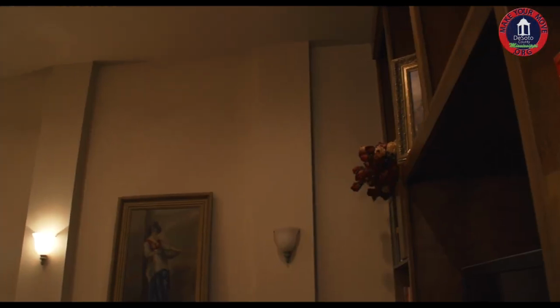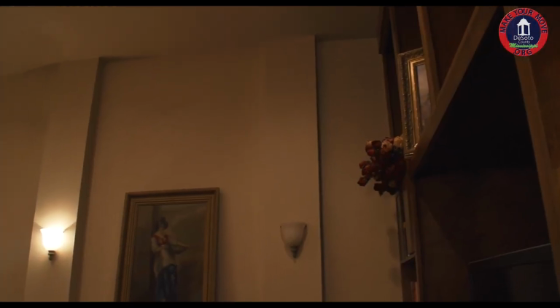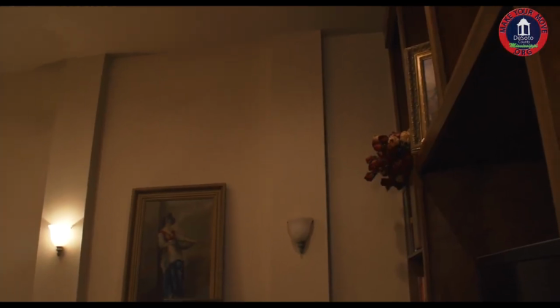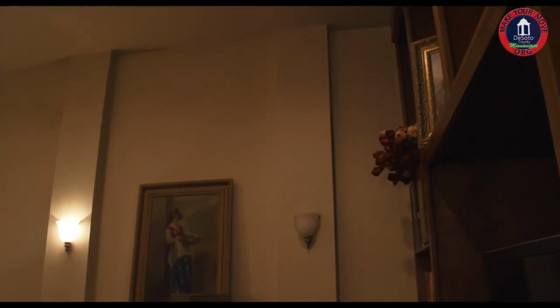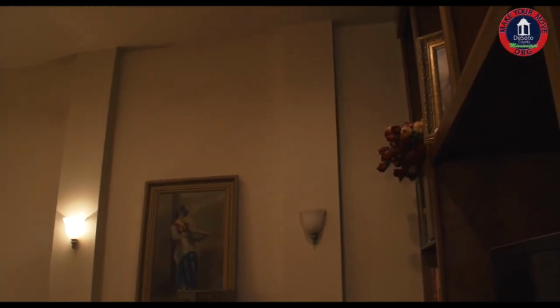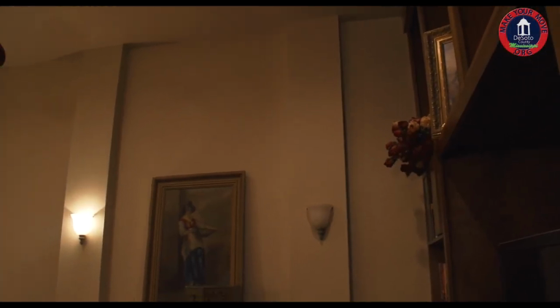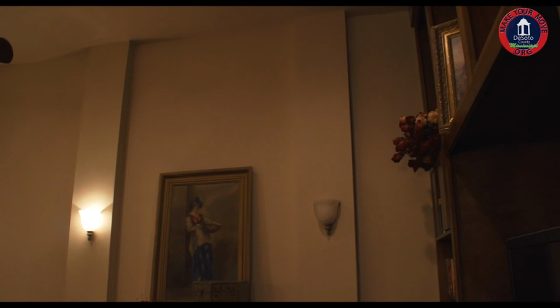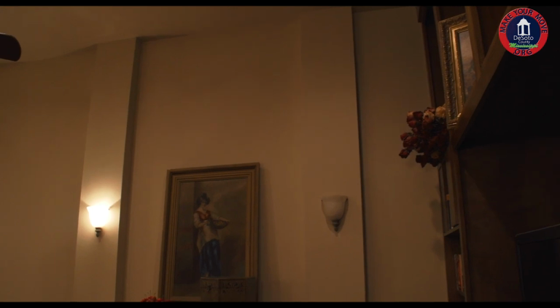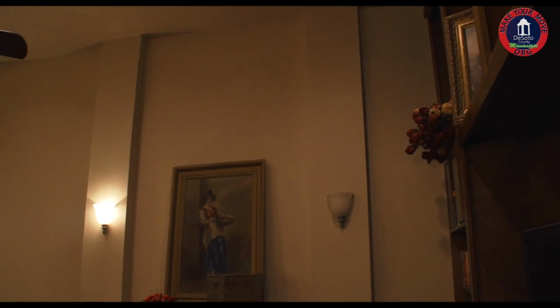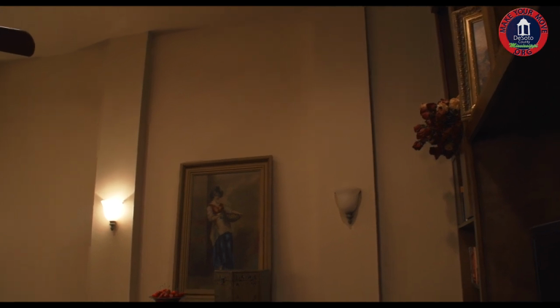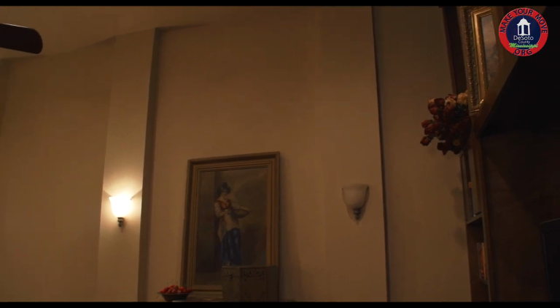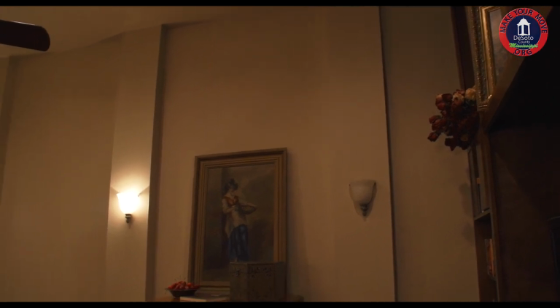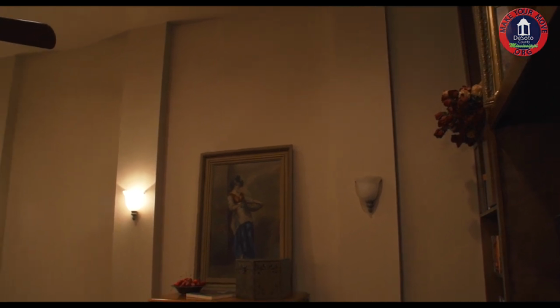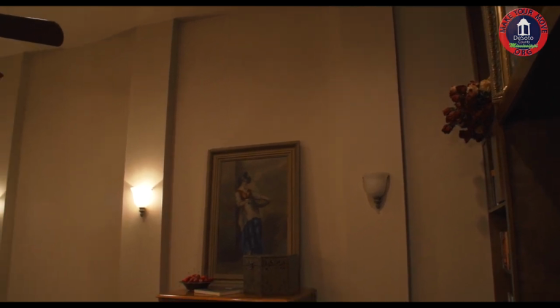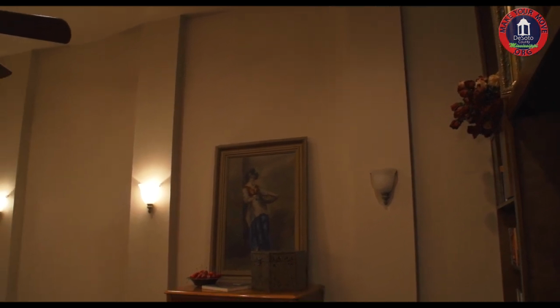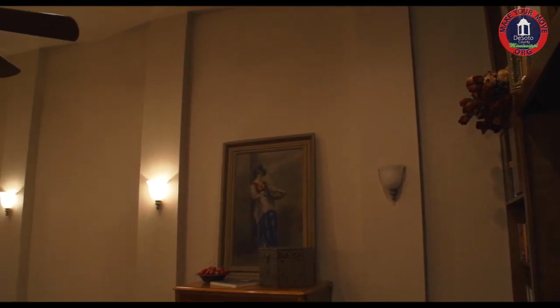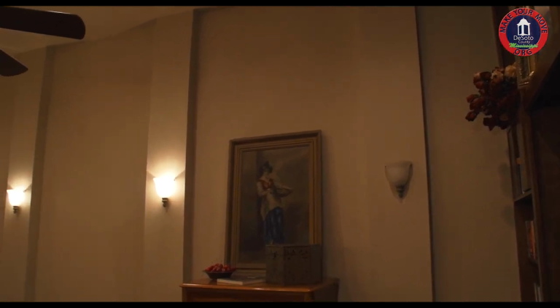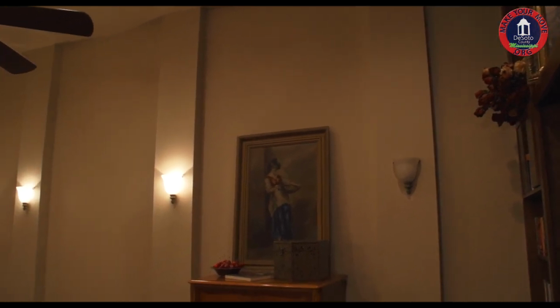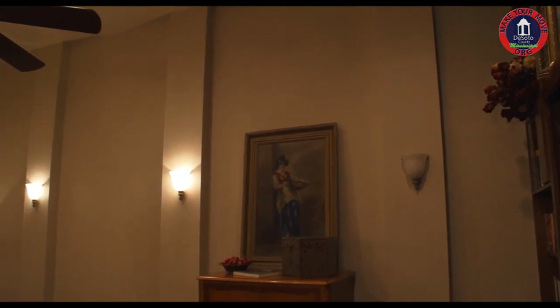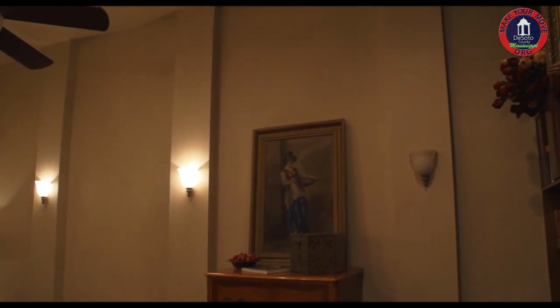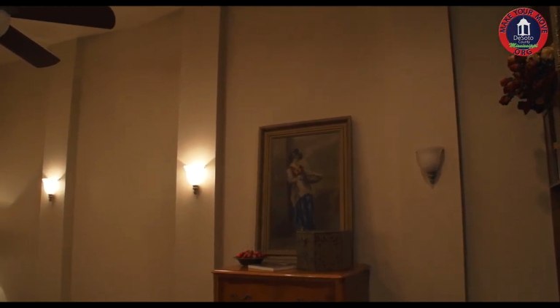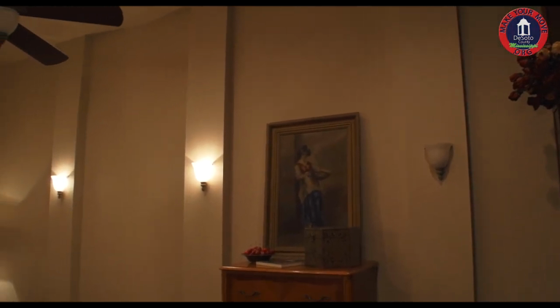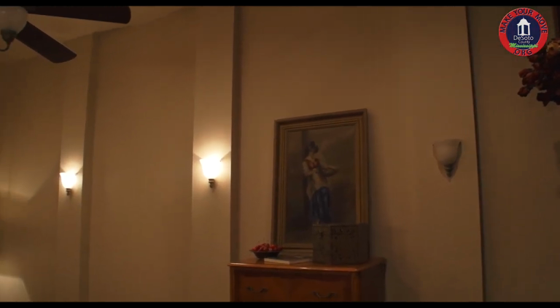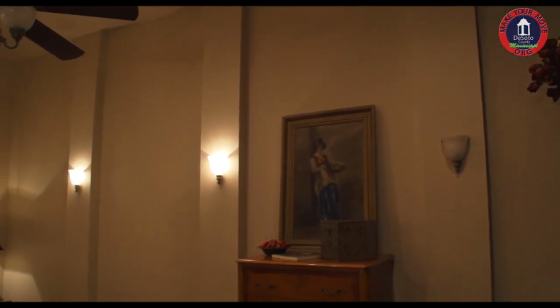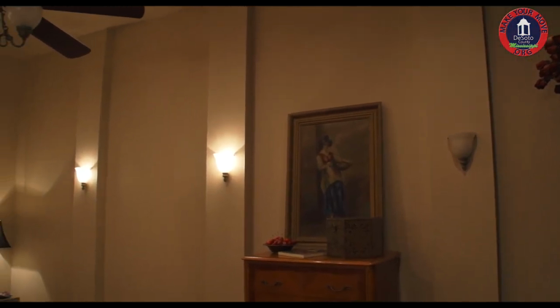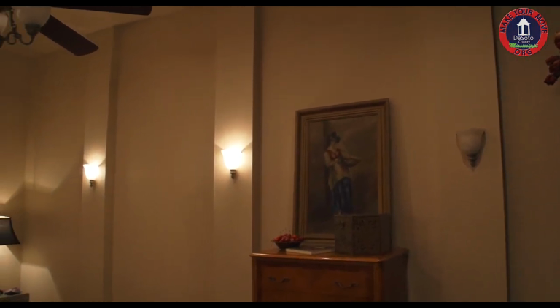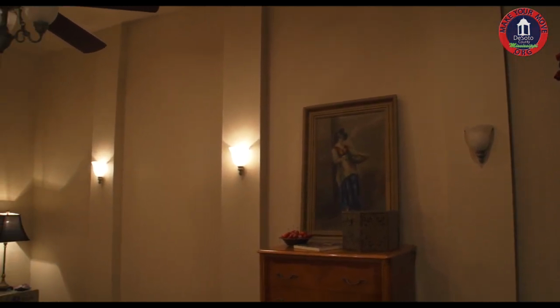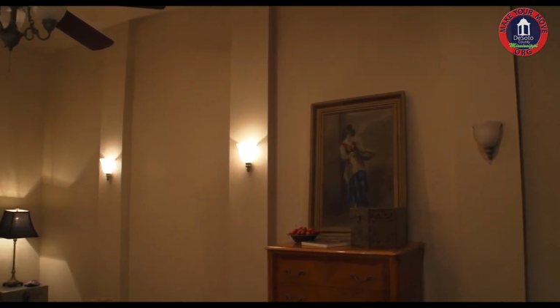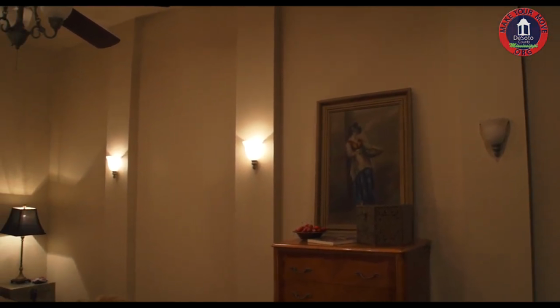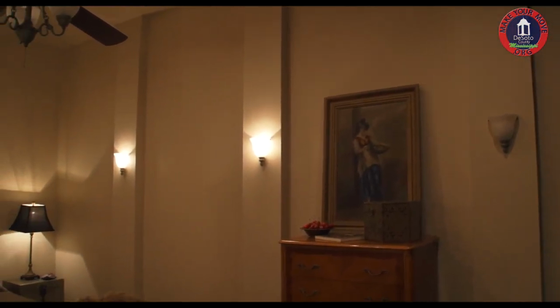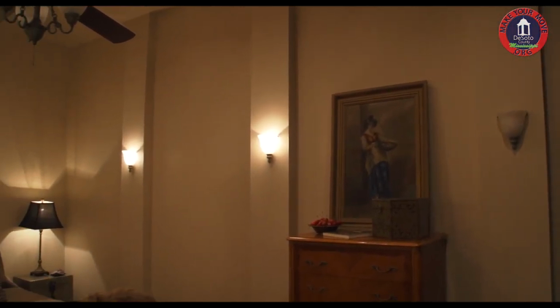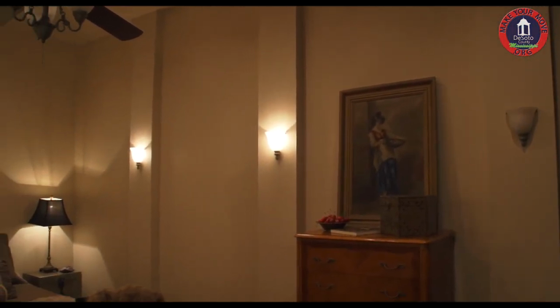This fifth bedroom was designed specifically to be a media room with adjustable lighting.